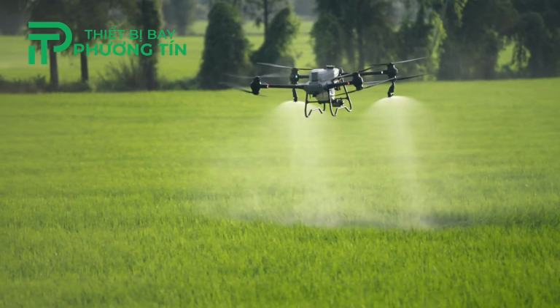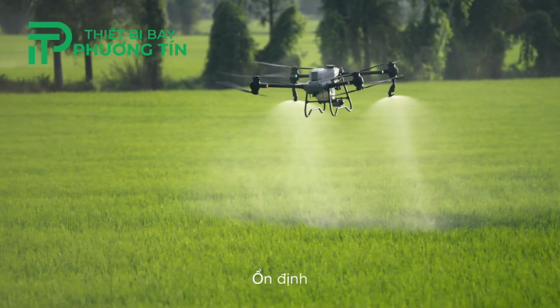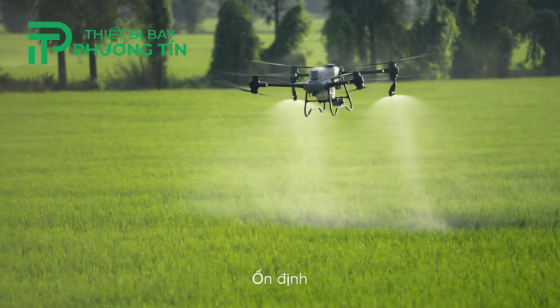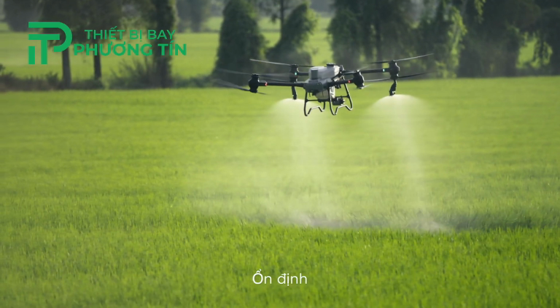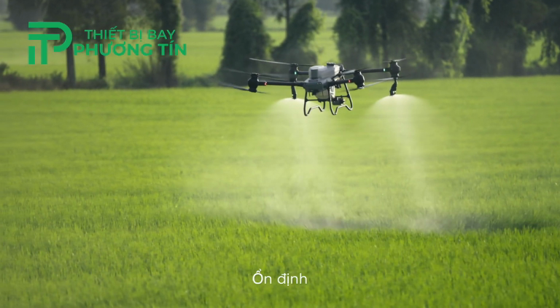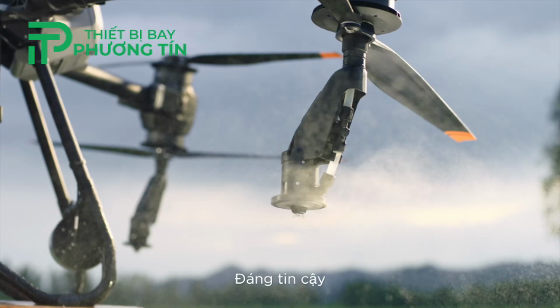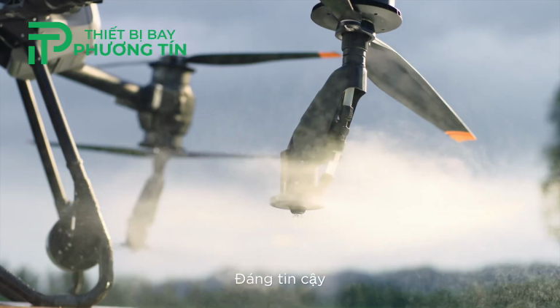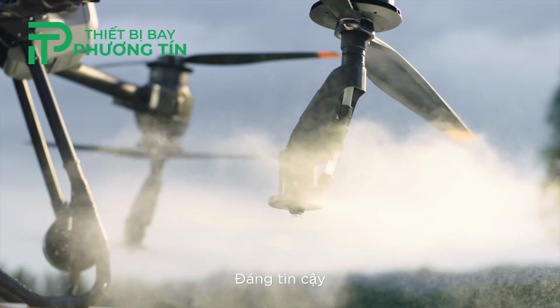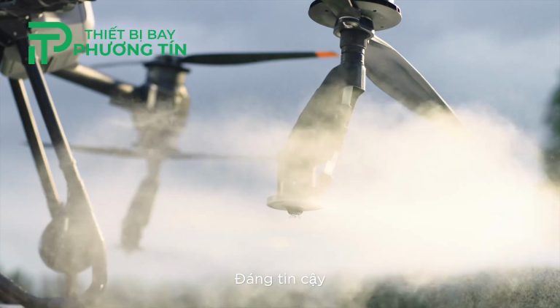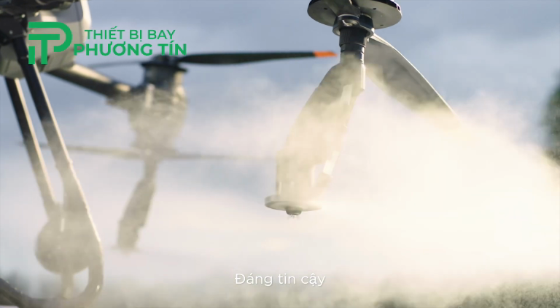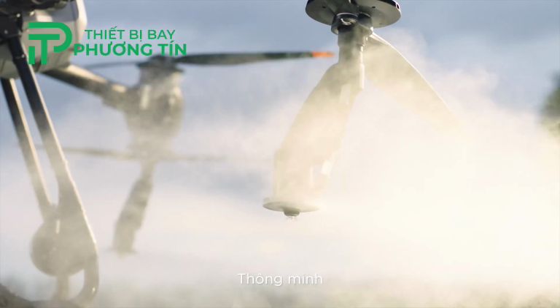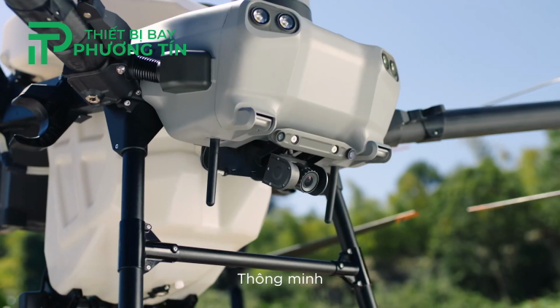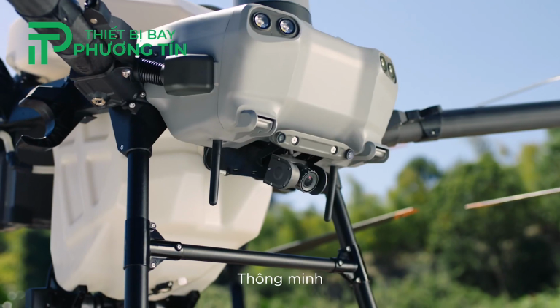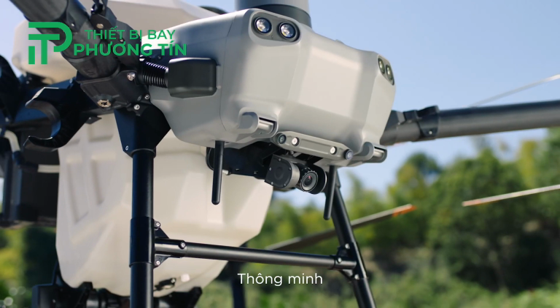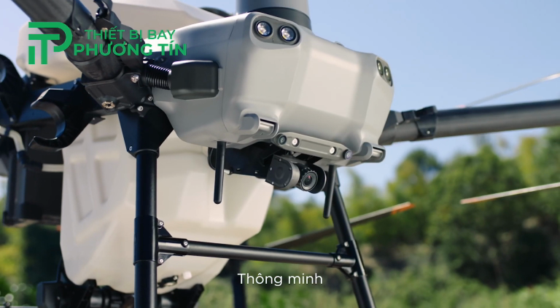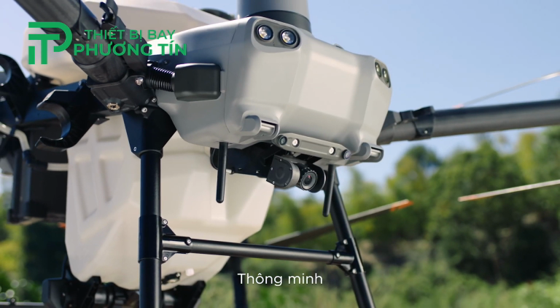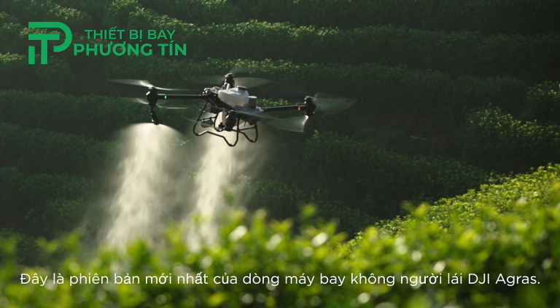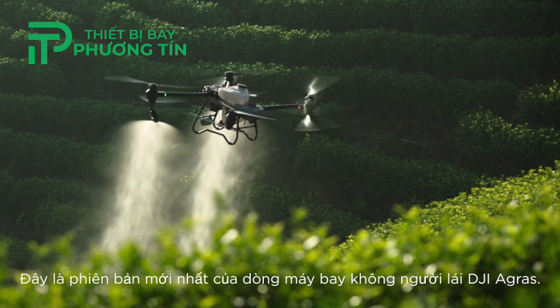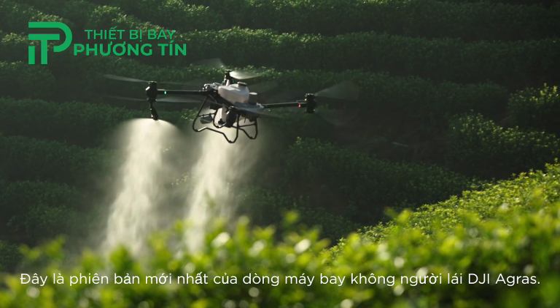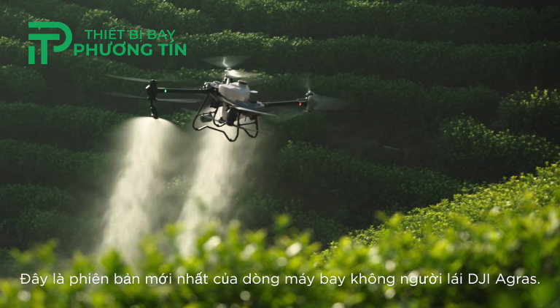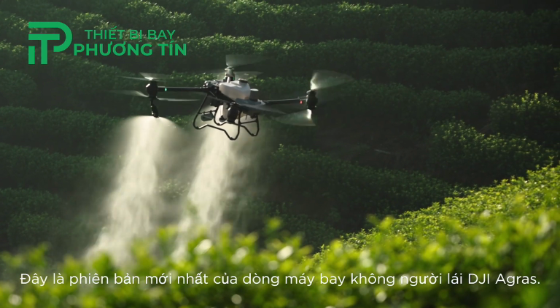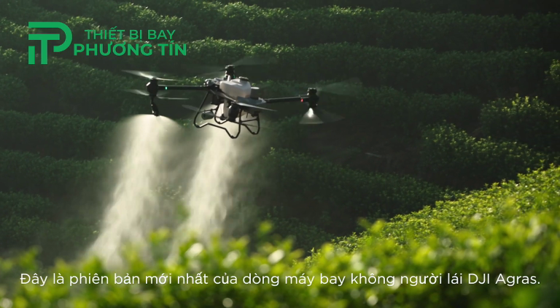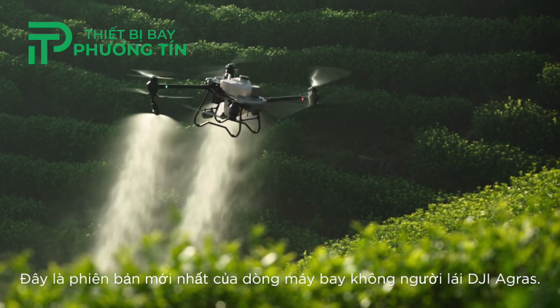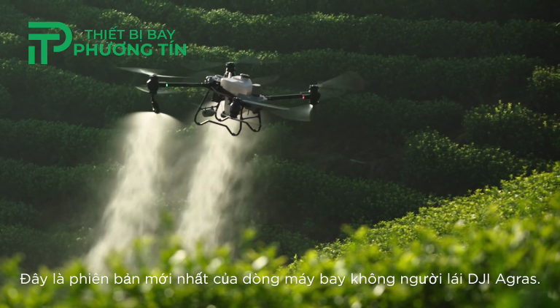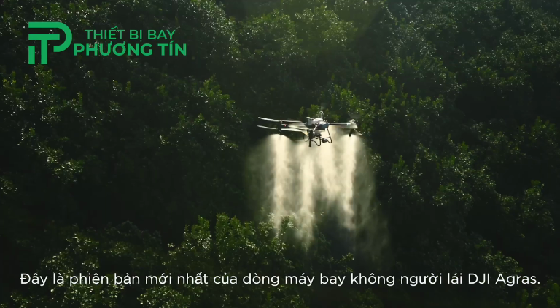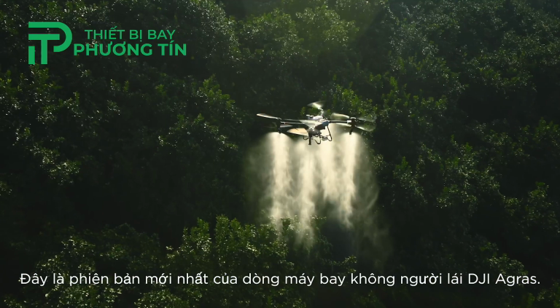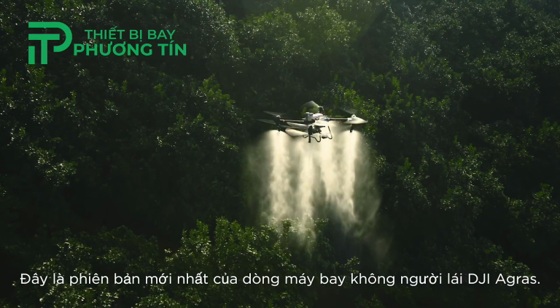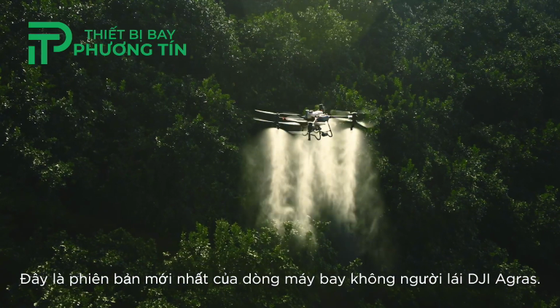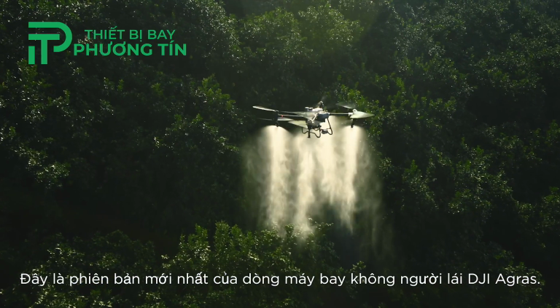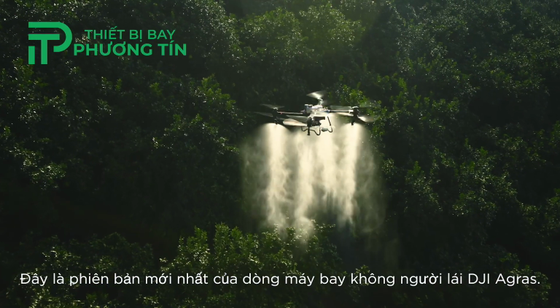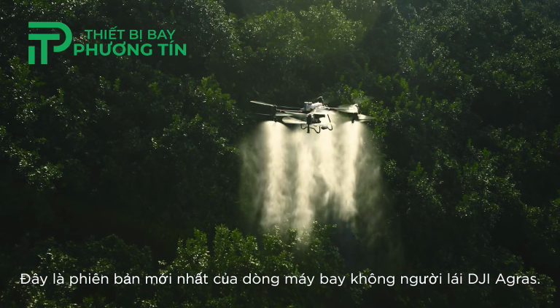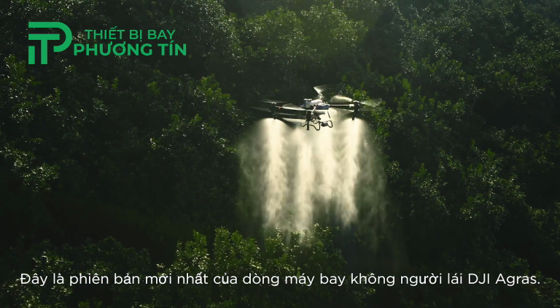Stable, reliable and smart — this is the new generation DJI Agris drone.